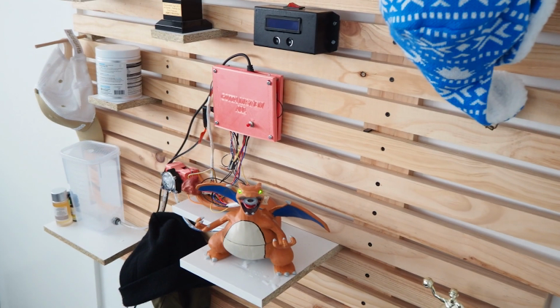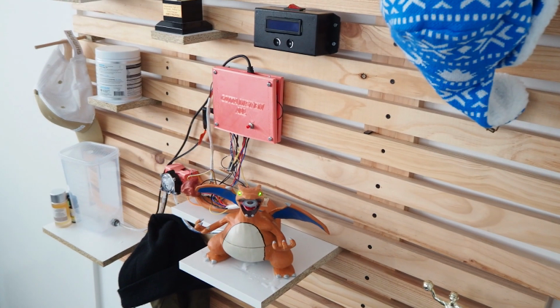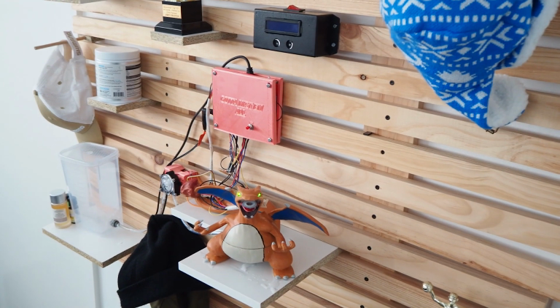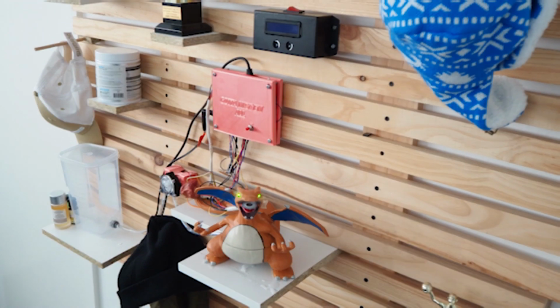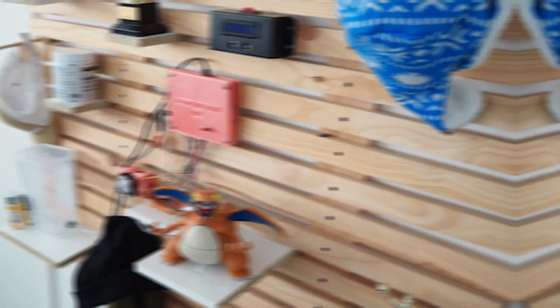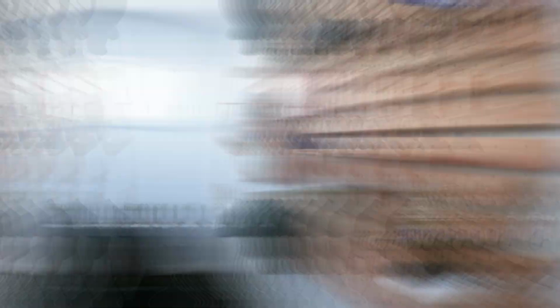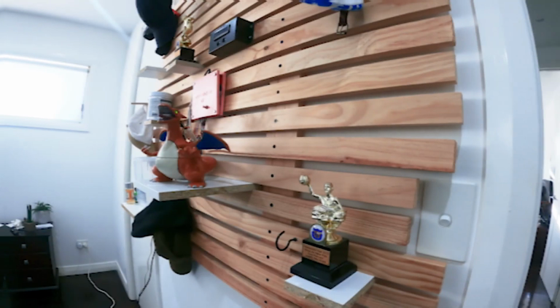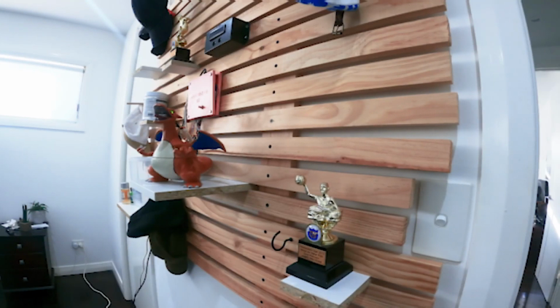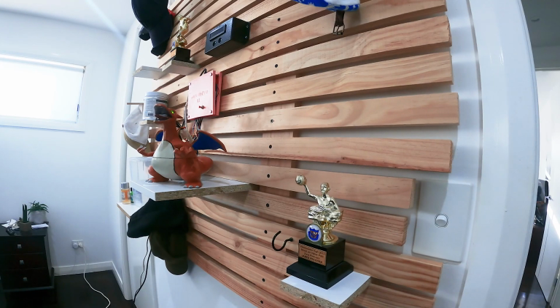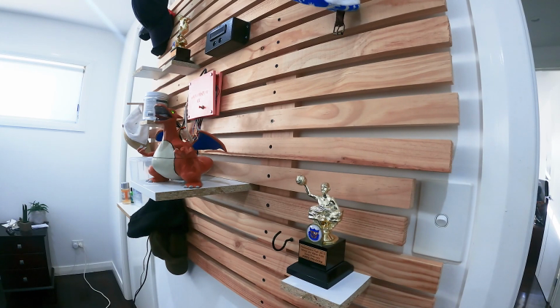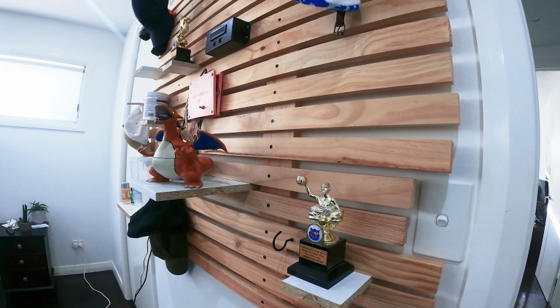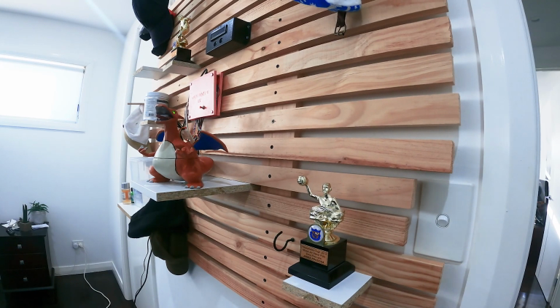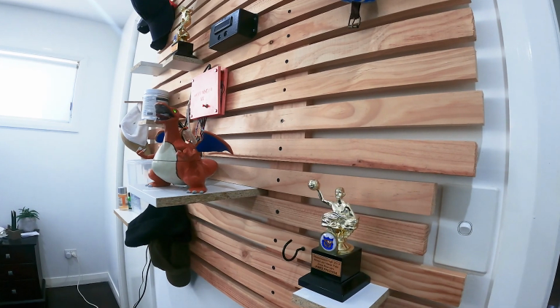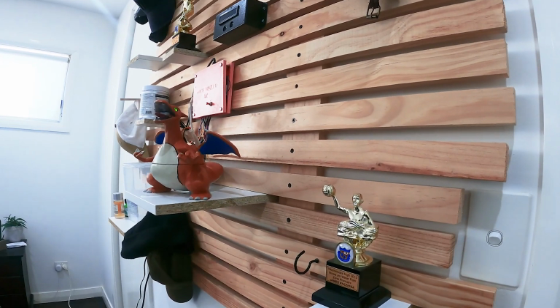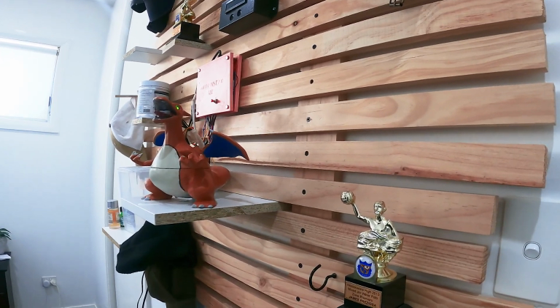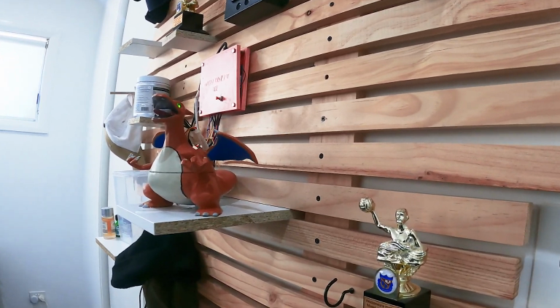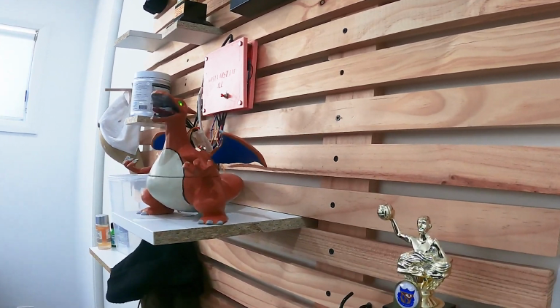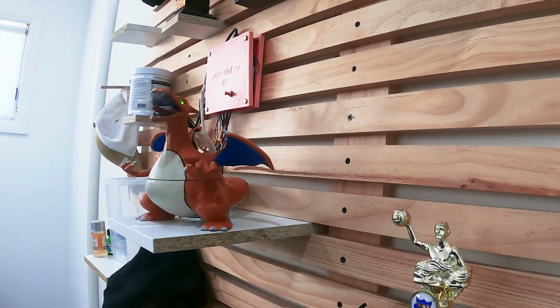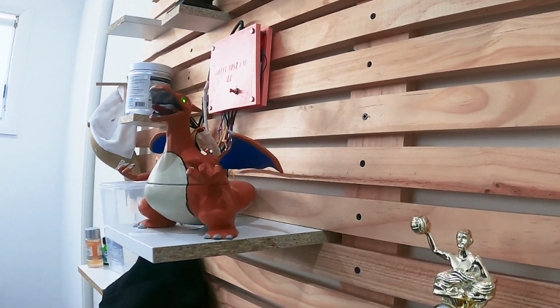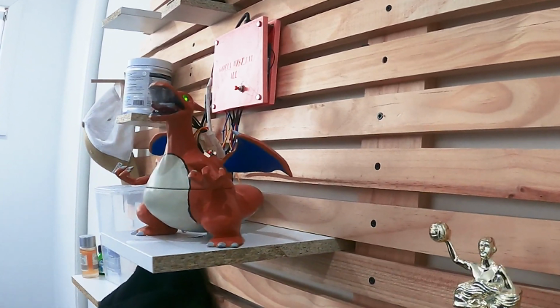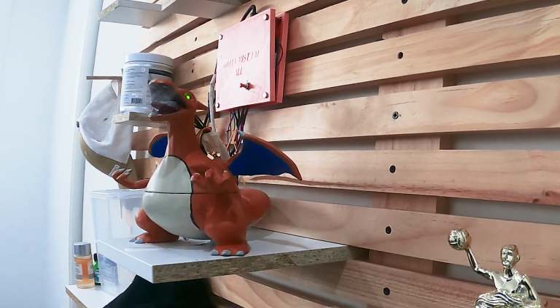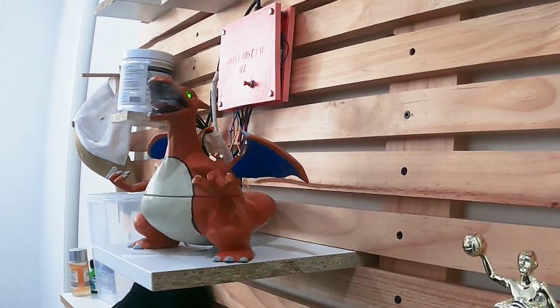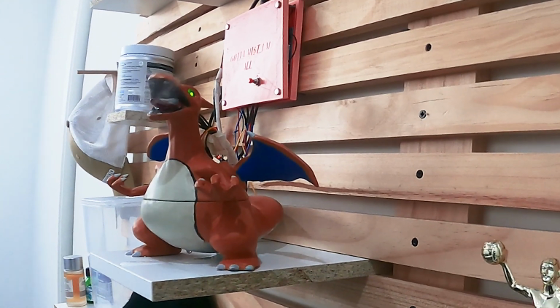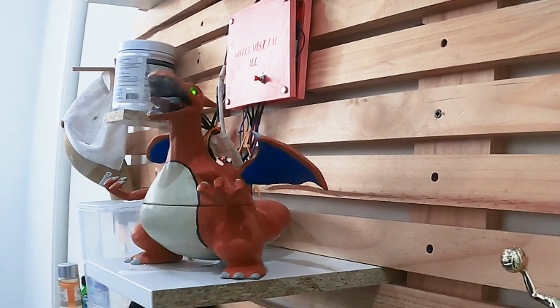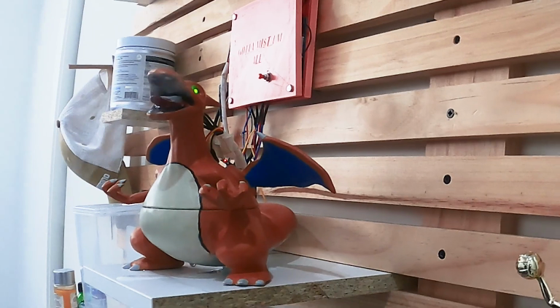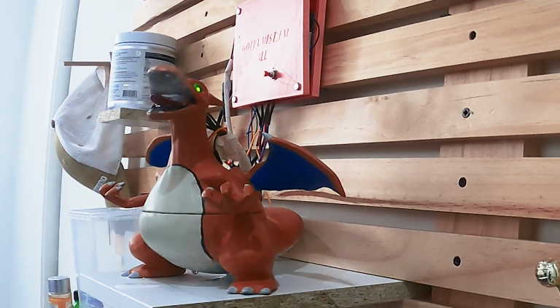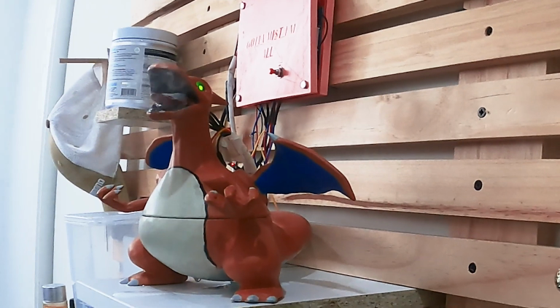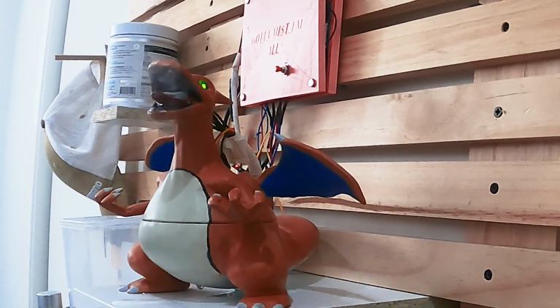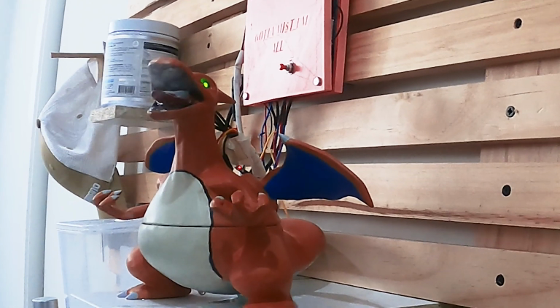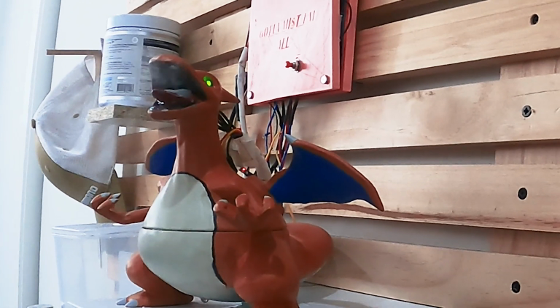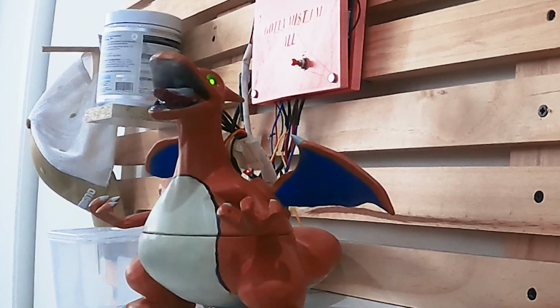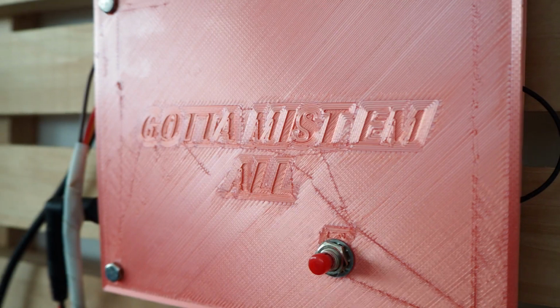Introducing the next generation of home automation. It's smart, it's automatic, it's Charizard.